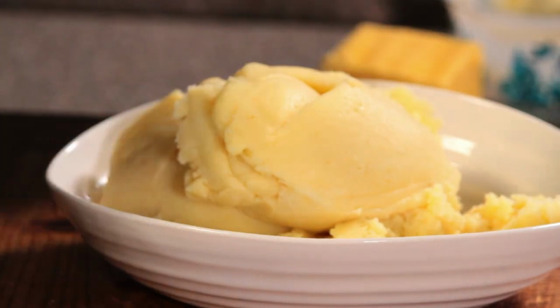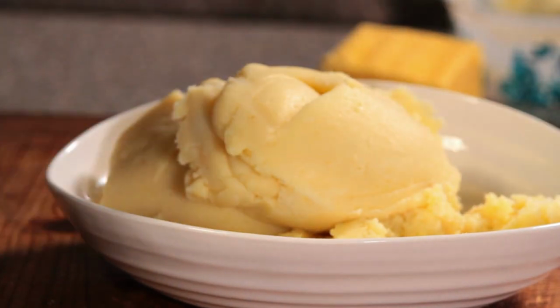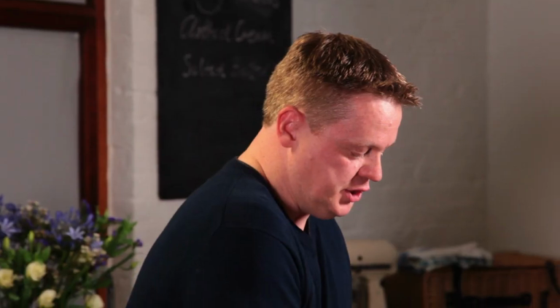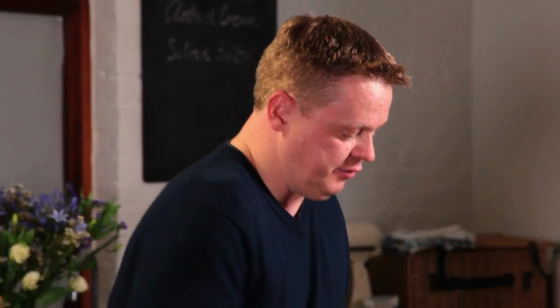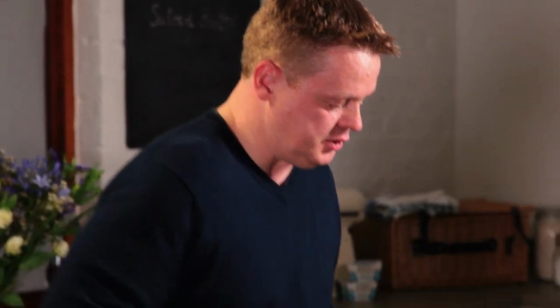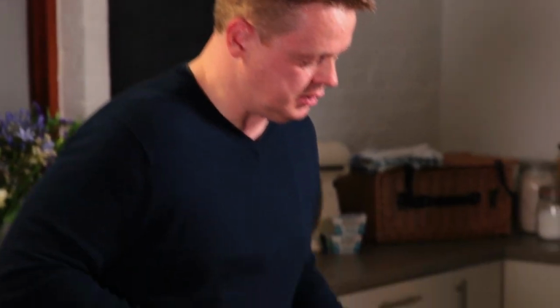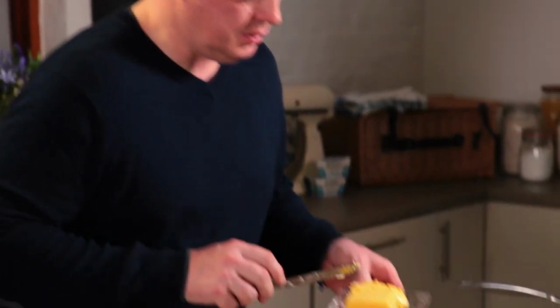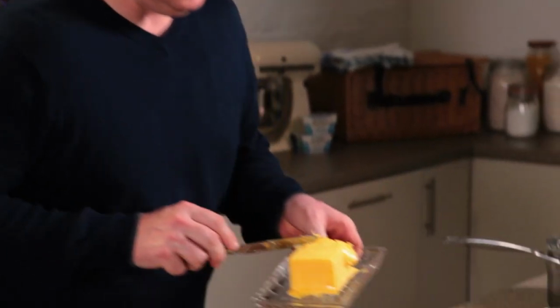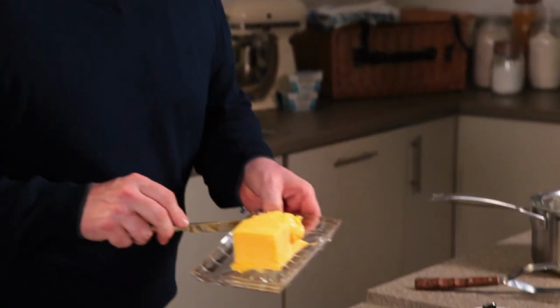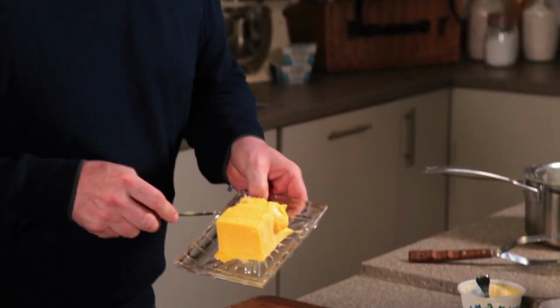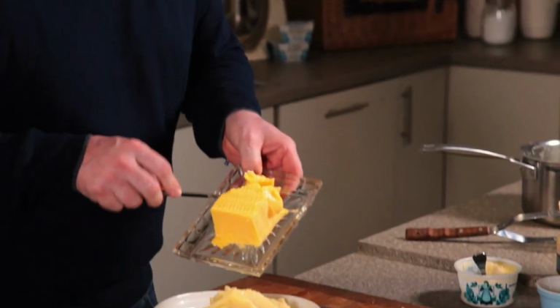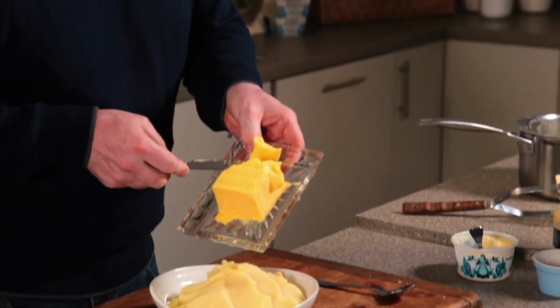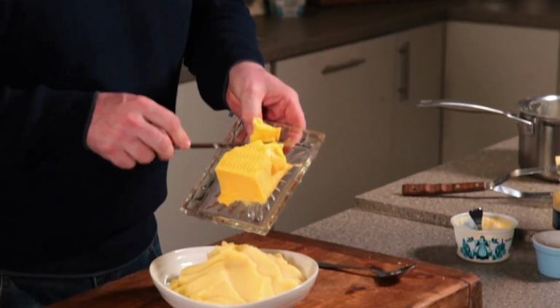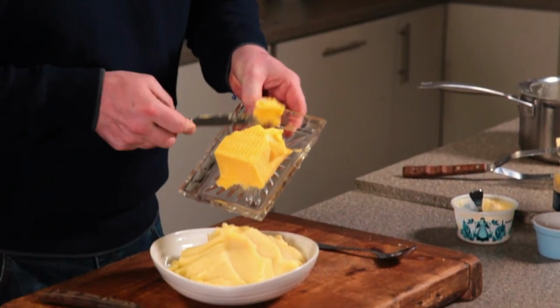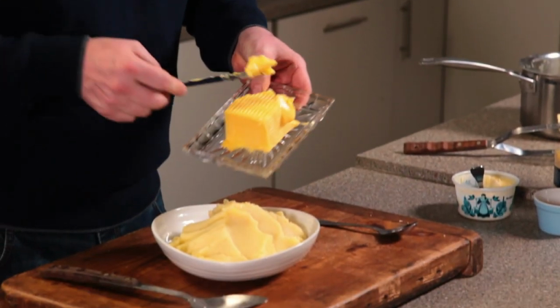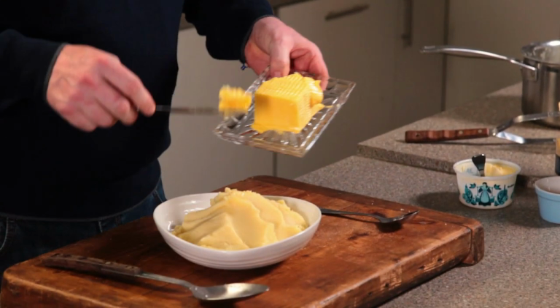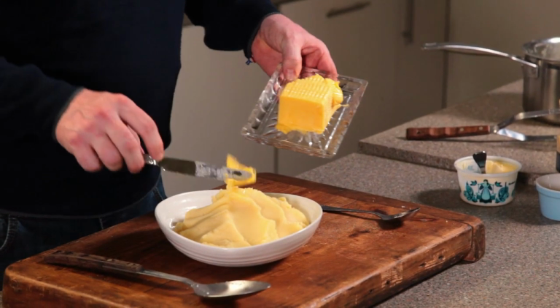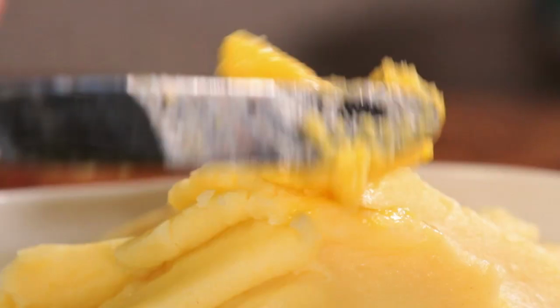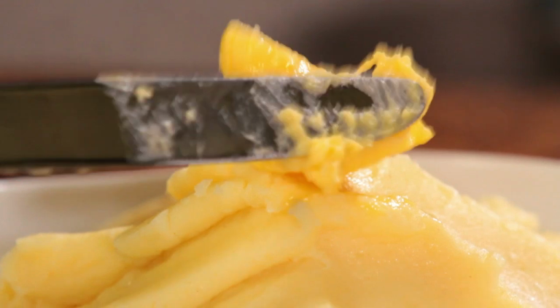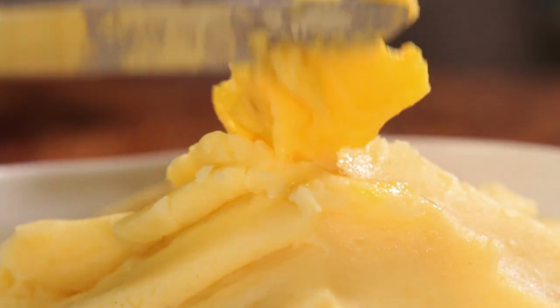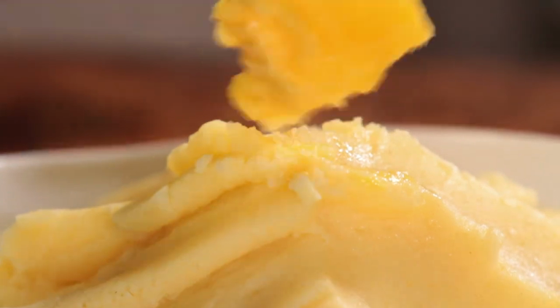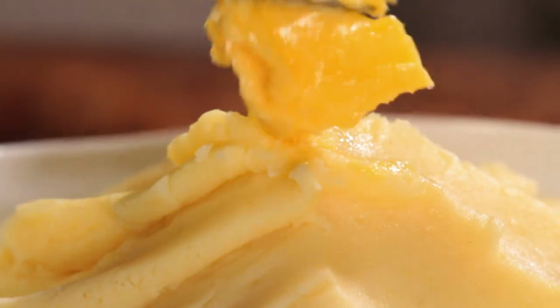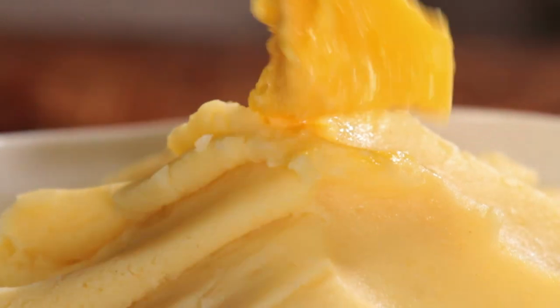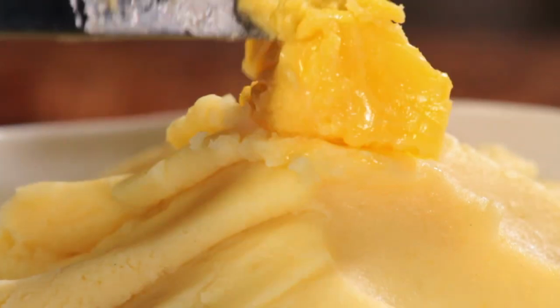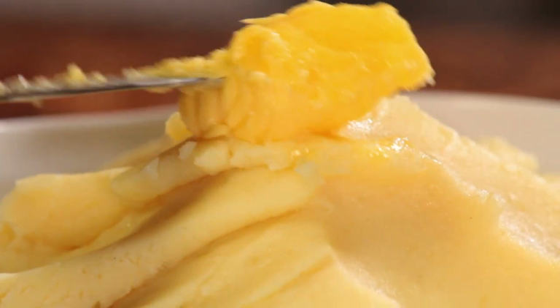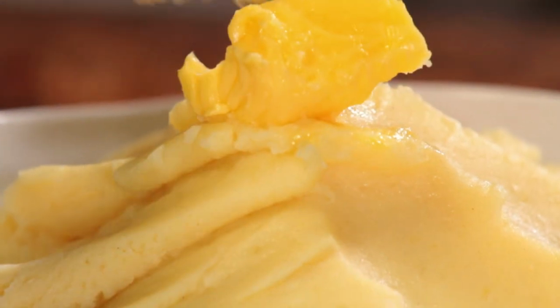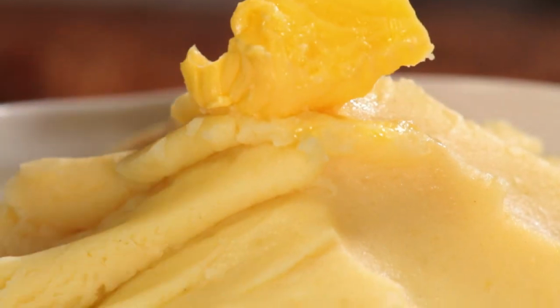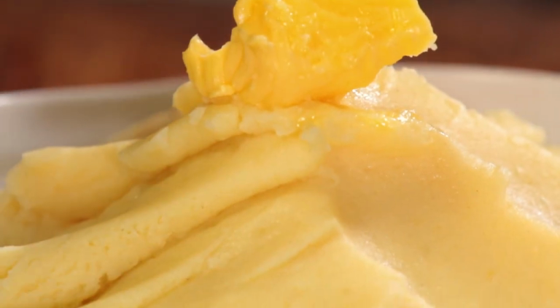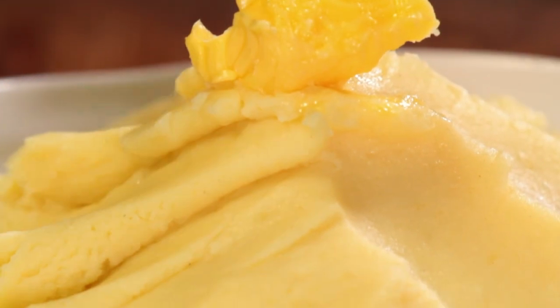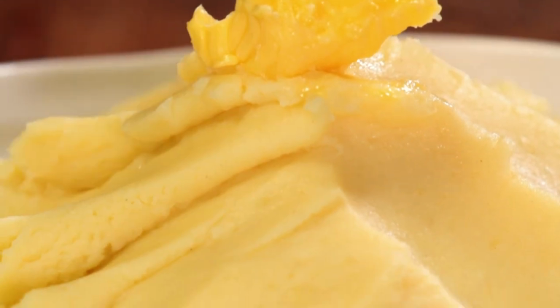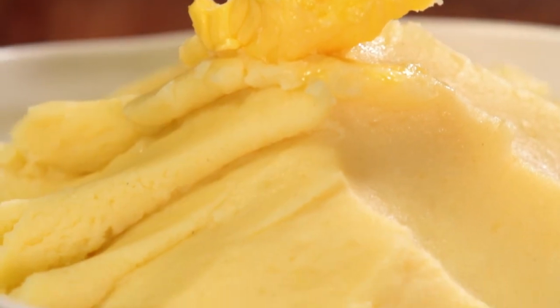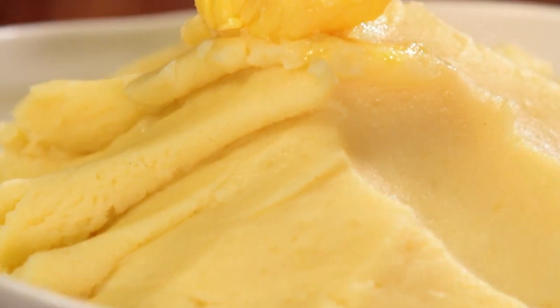And just to finish, a knob of butter. And there you have it, the ultimate creamy mash.